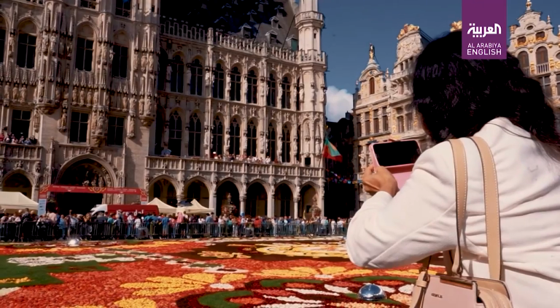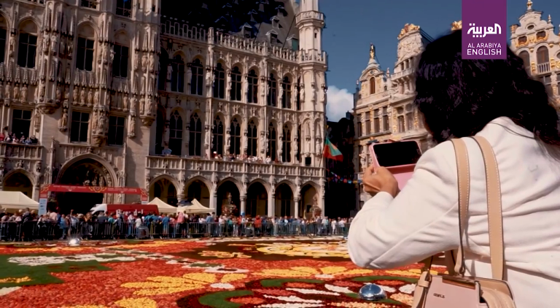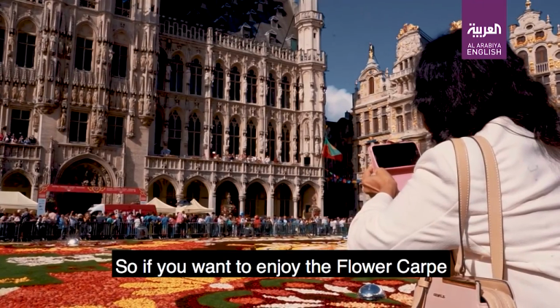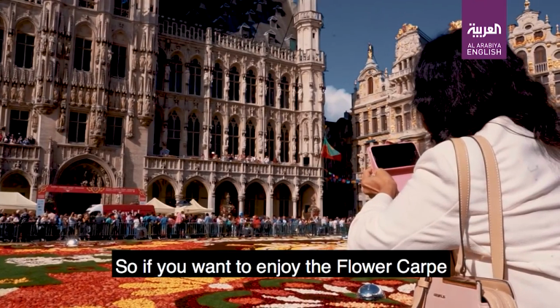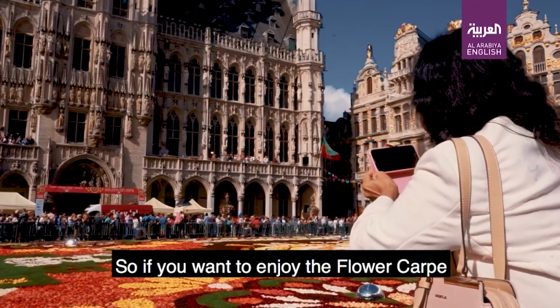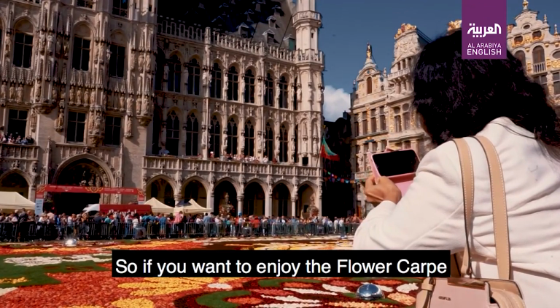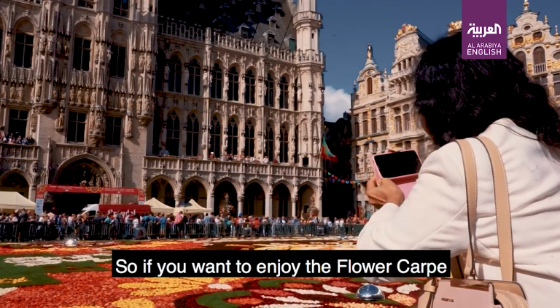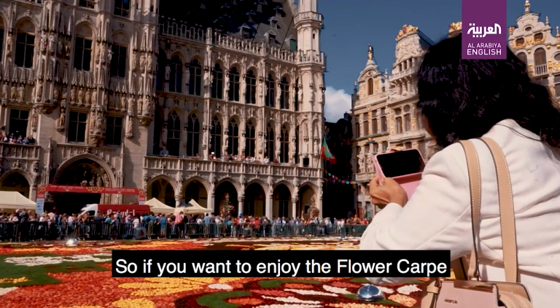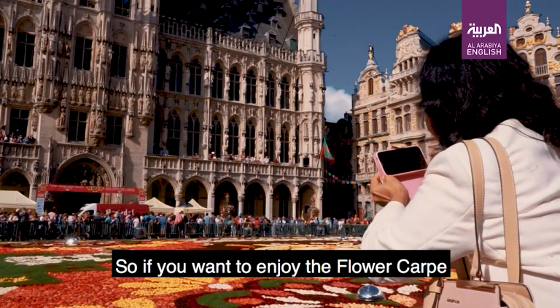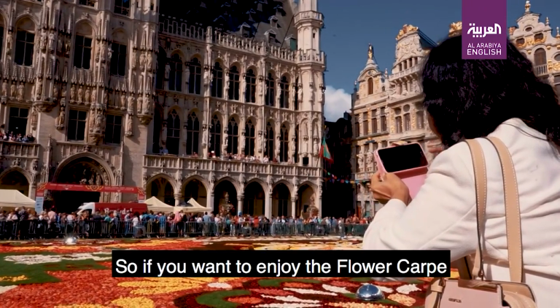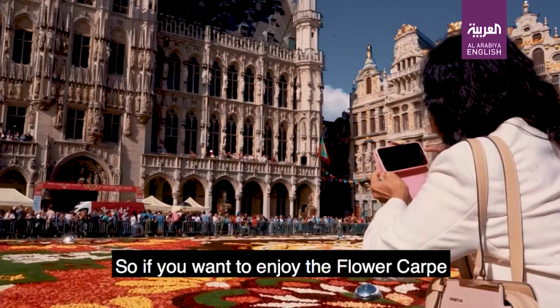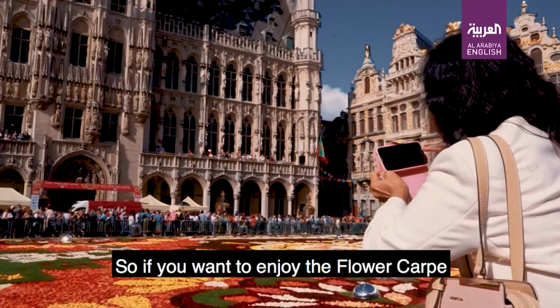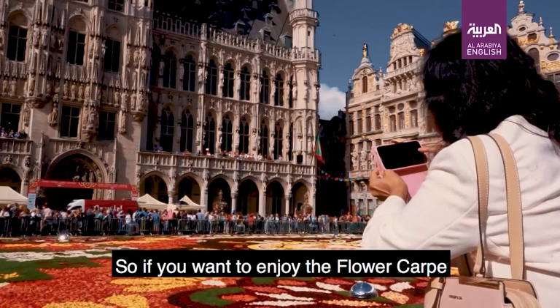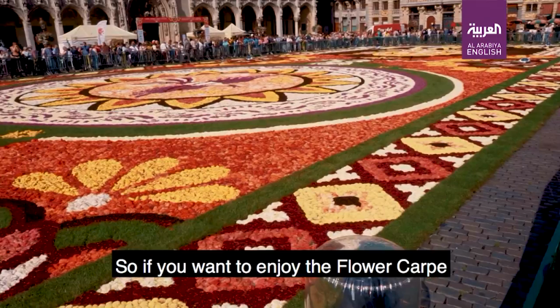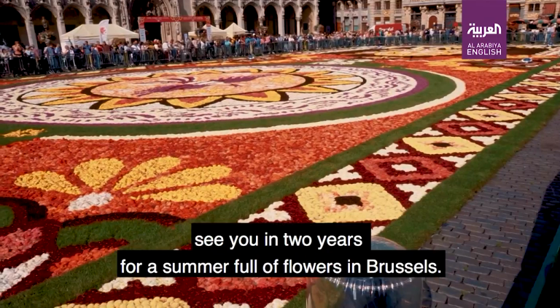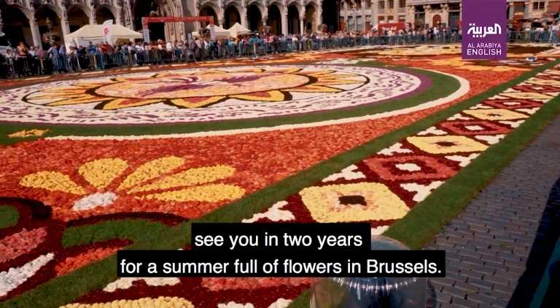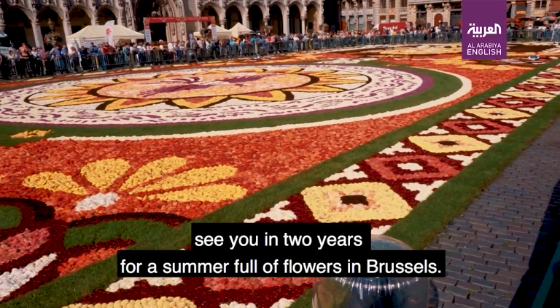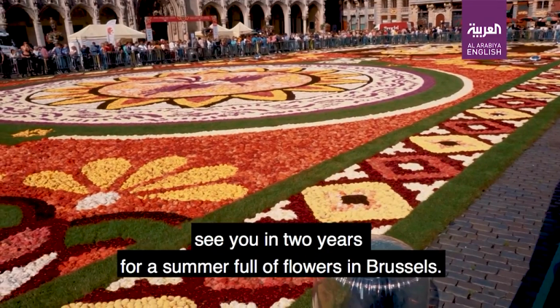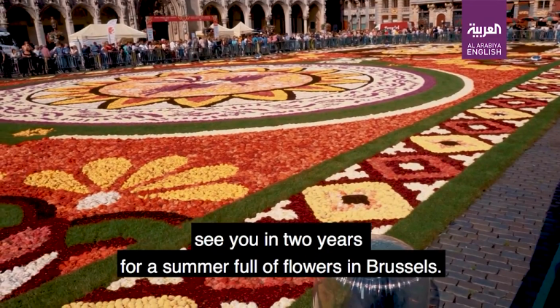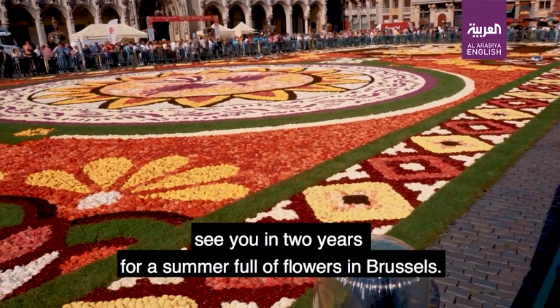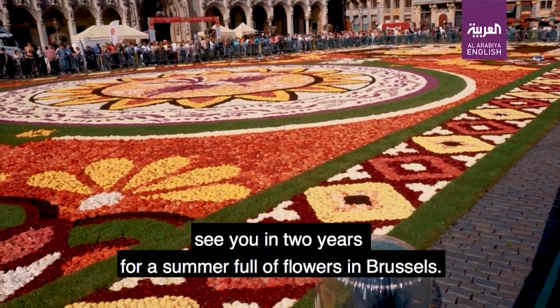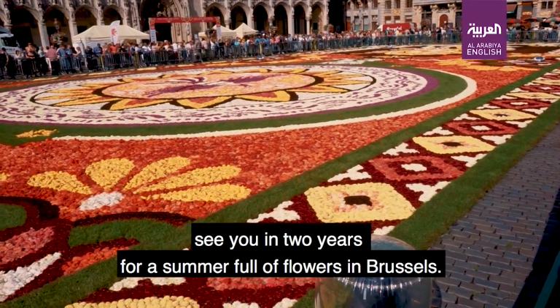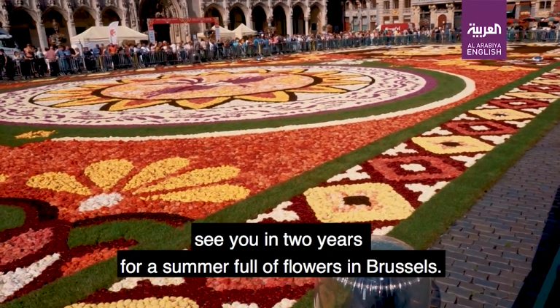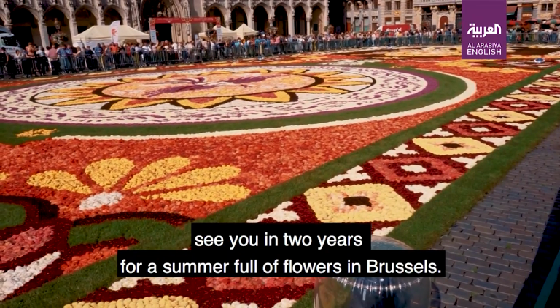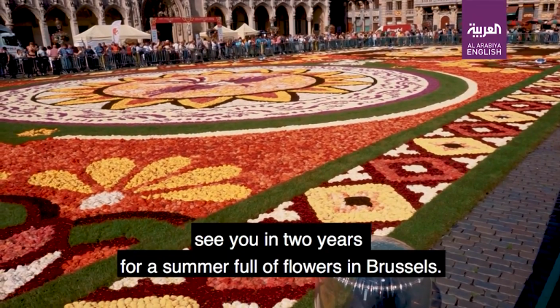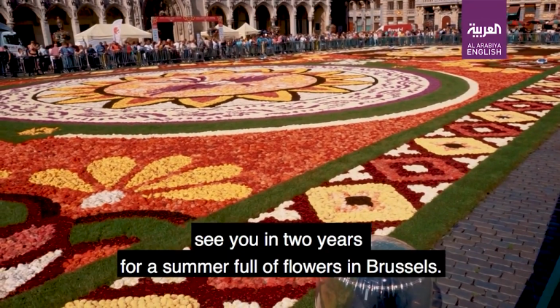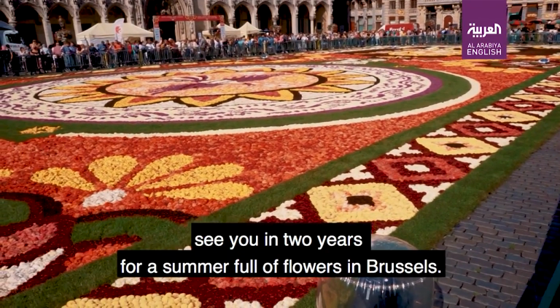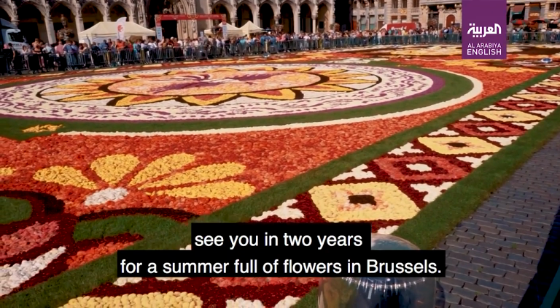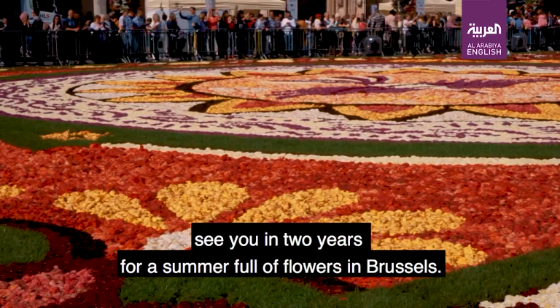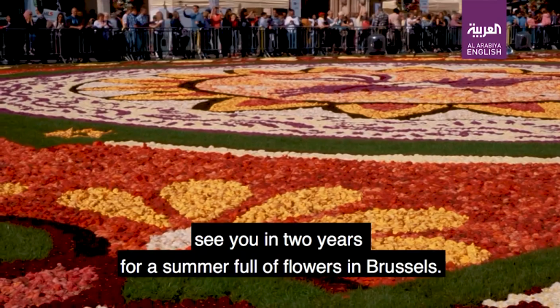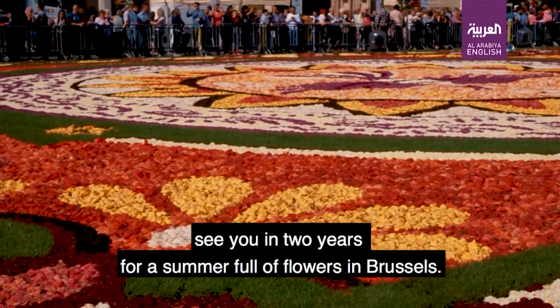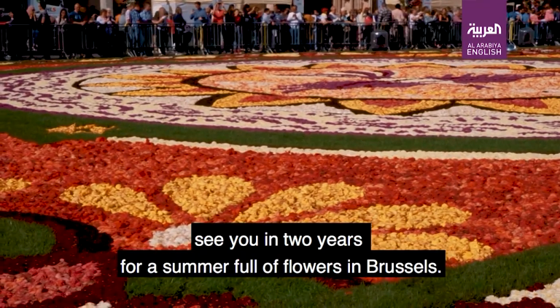So if you want to enjoy the flower carpet, see you in two years for a summer full of flowers in Brussels.